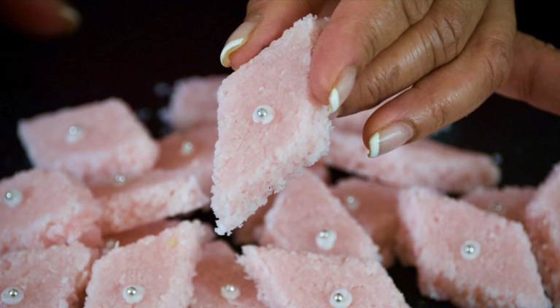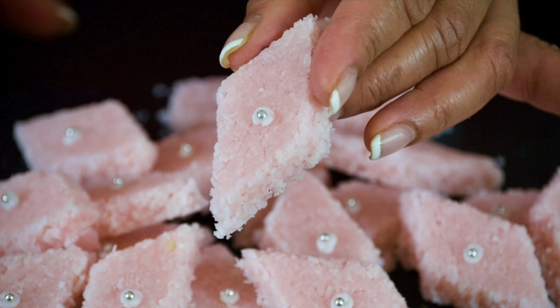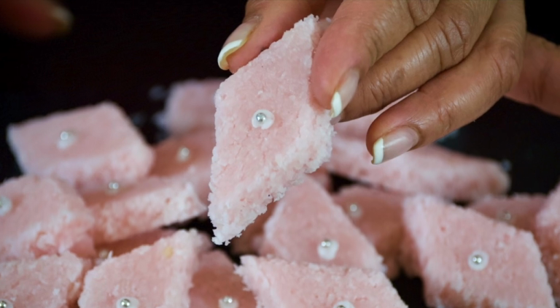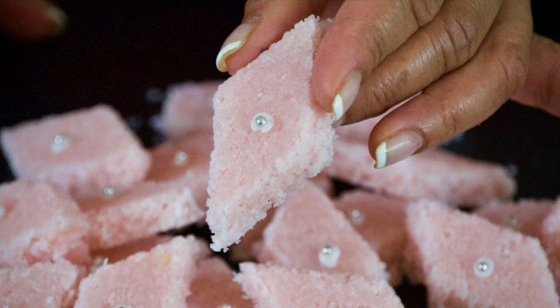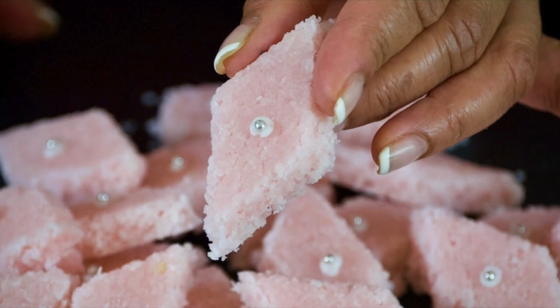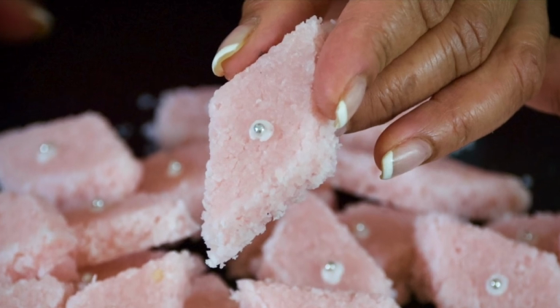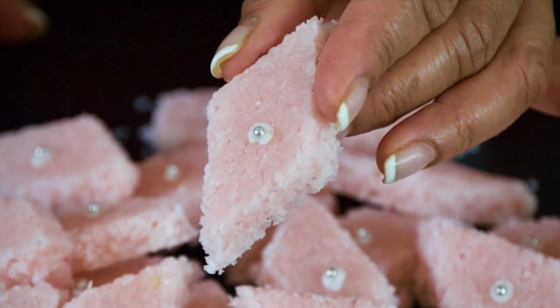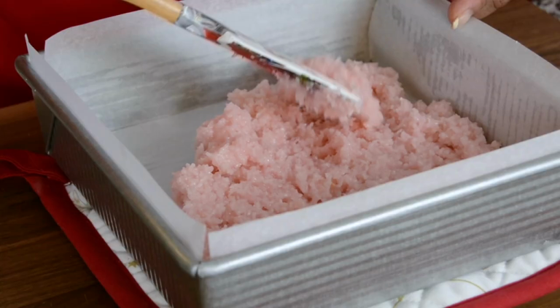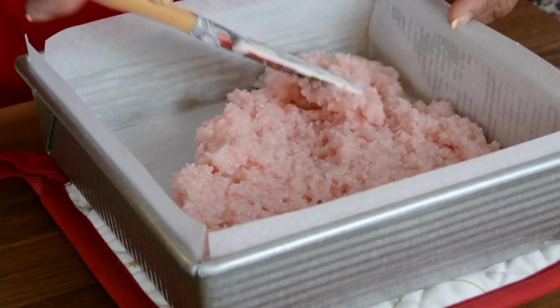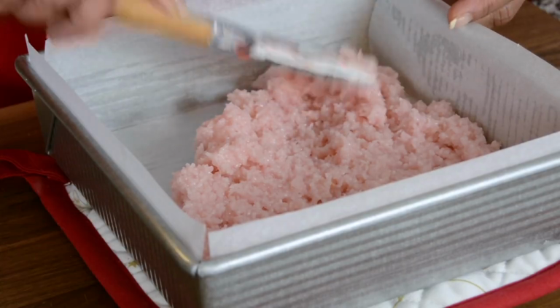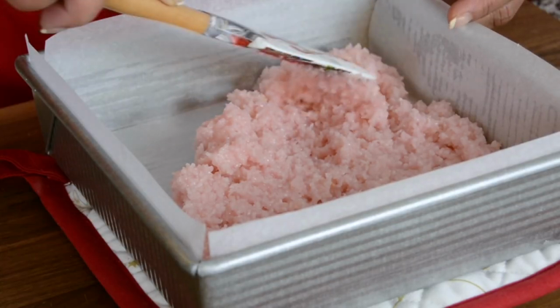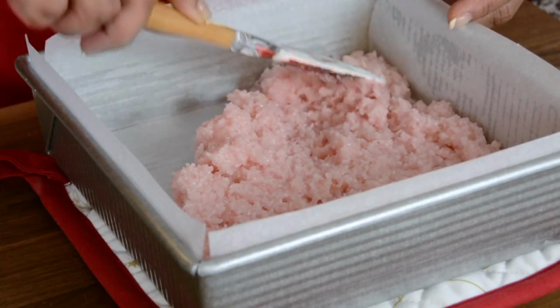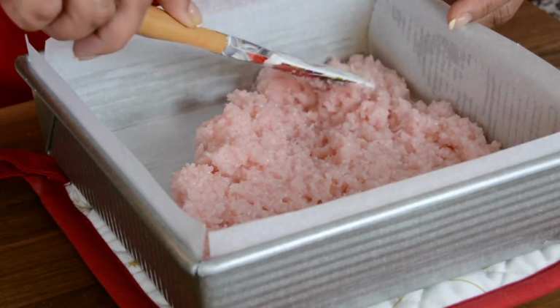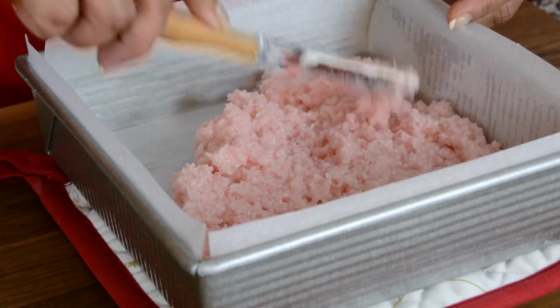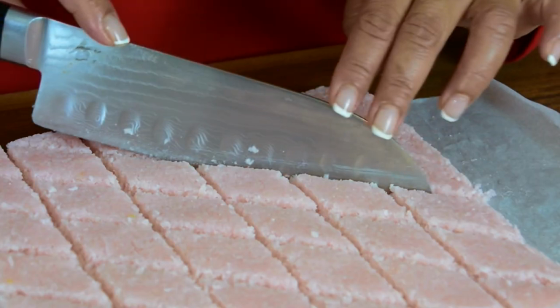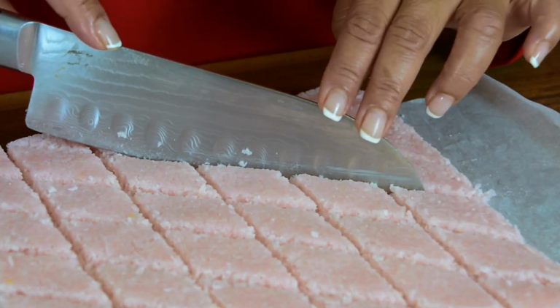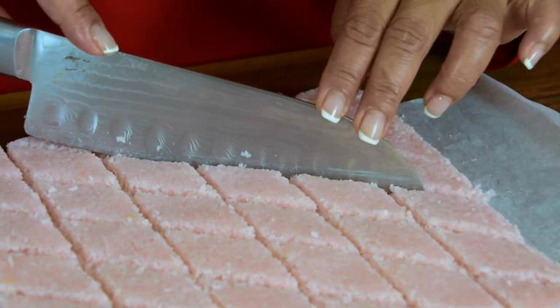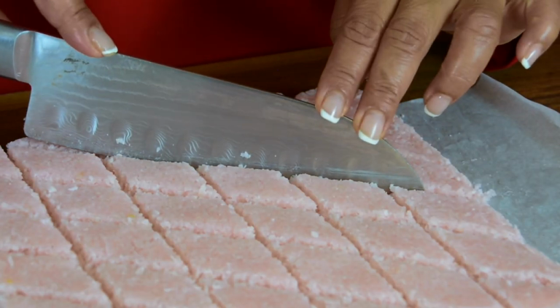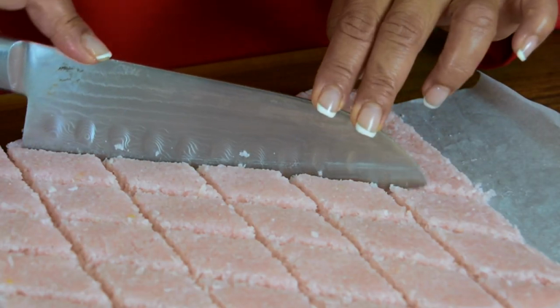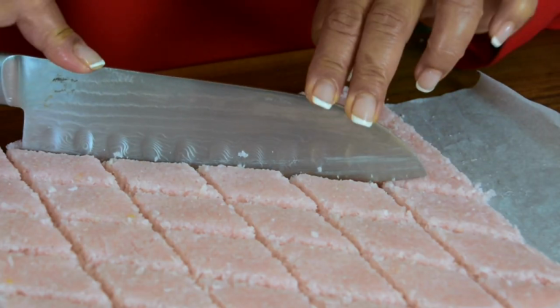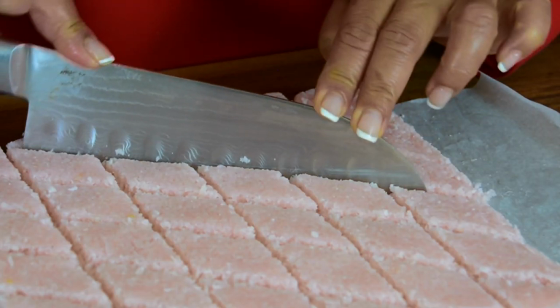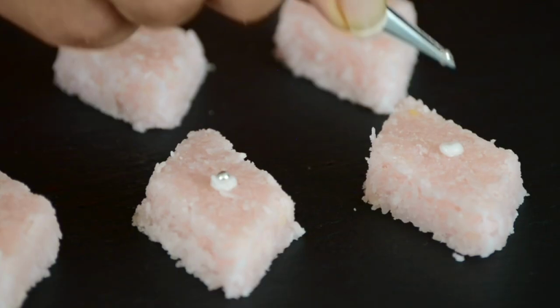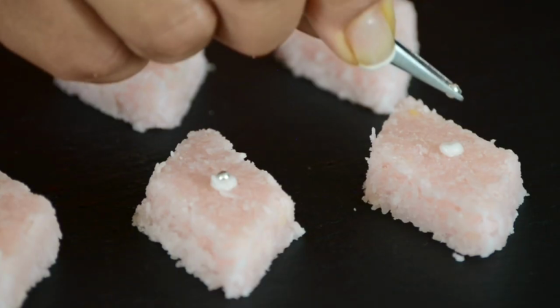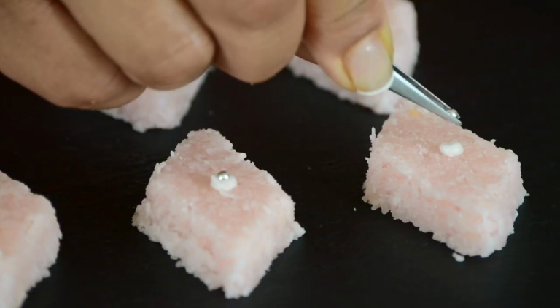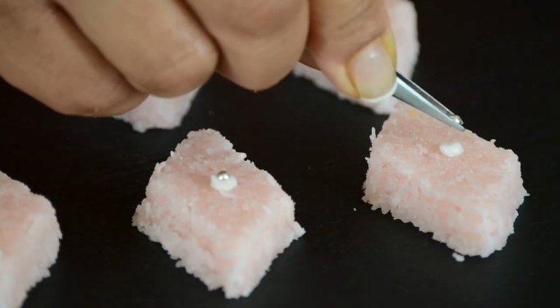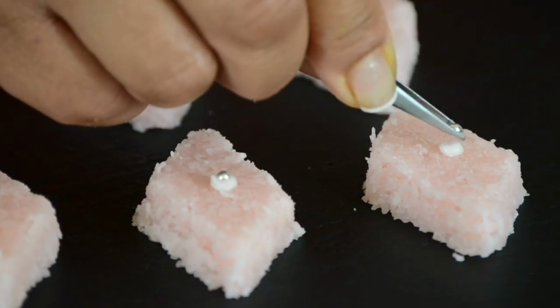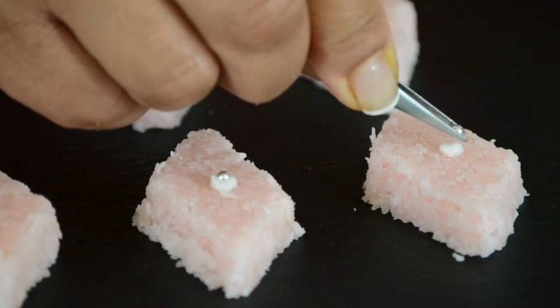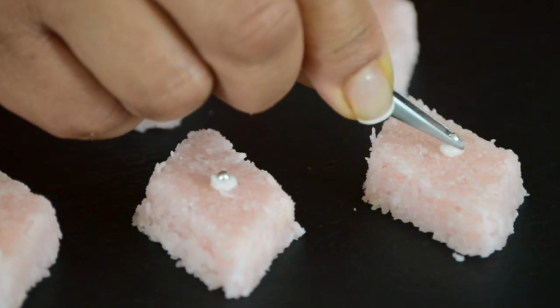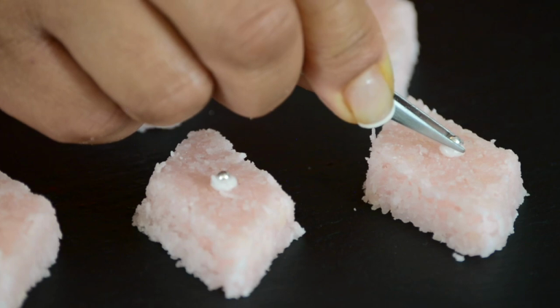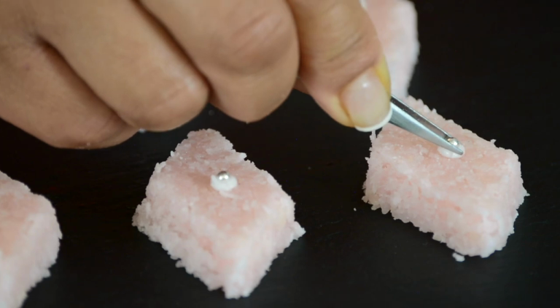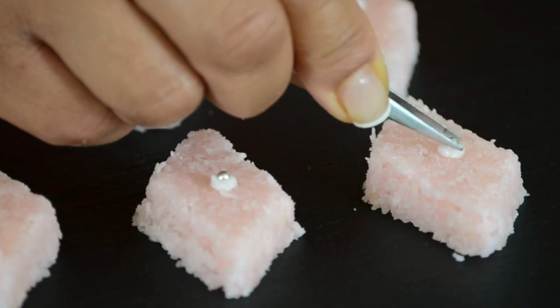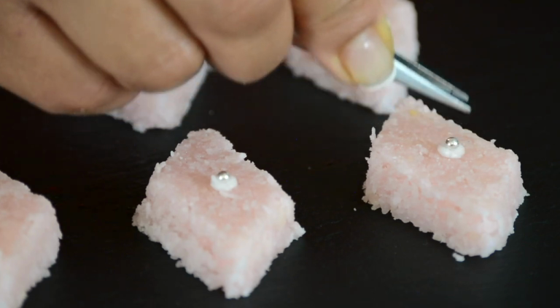If you're looking to whip up a Christmas sweet in a snap, this coconut toffee is just what you need.